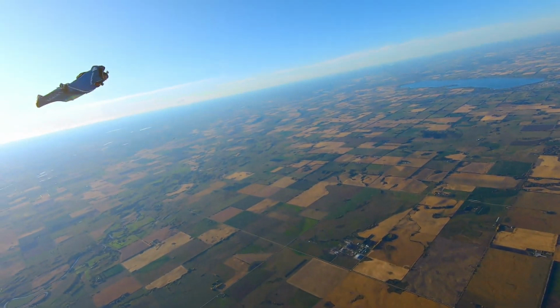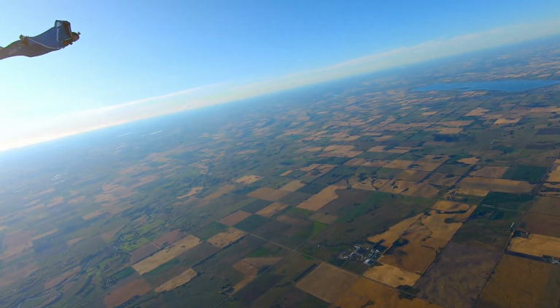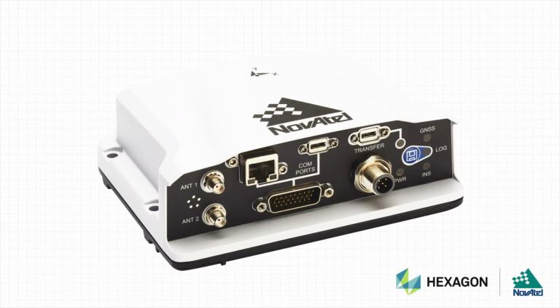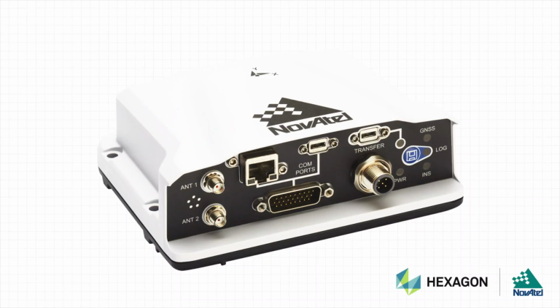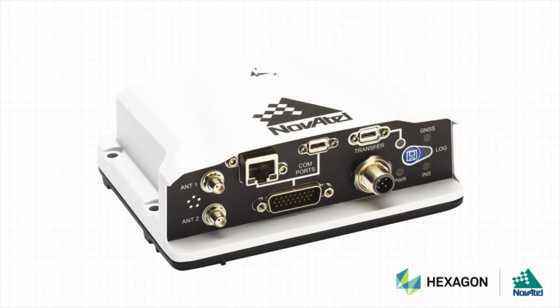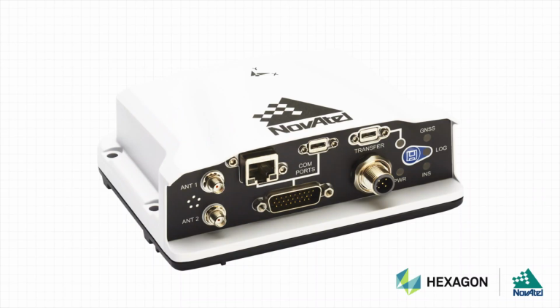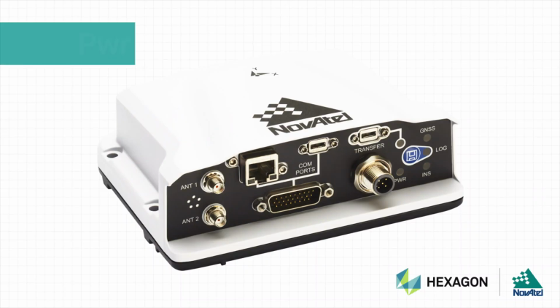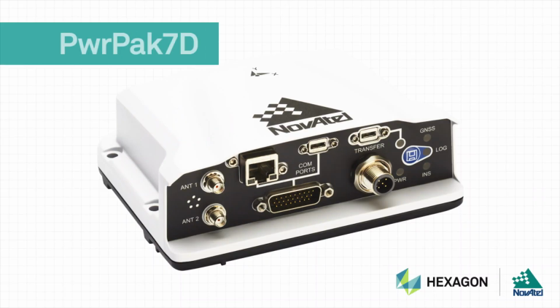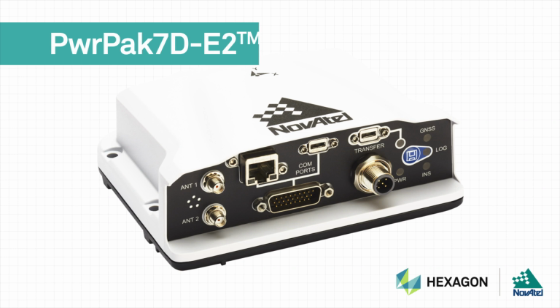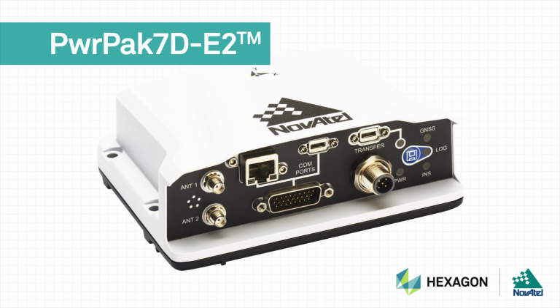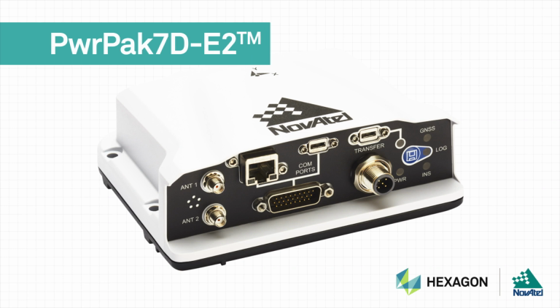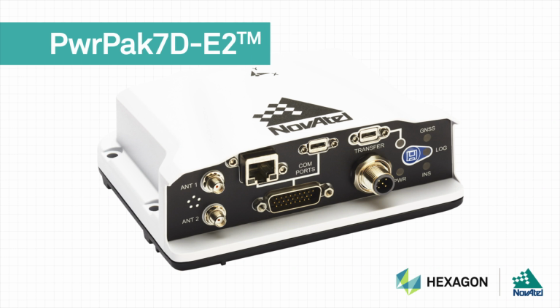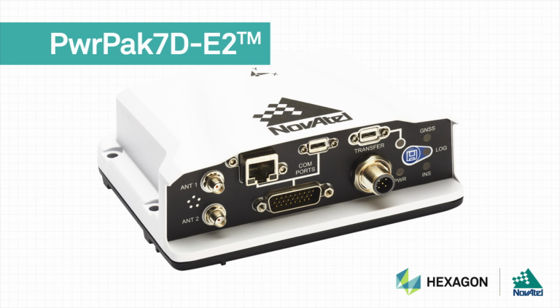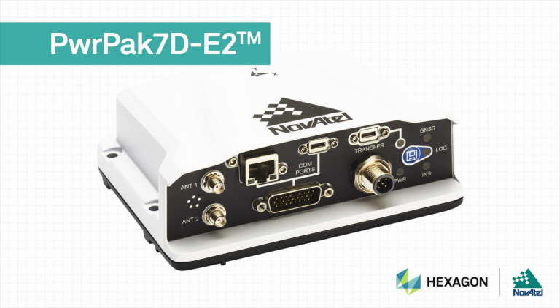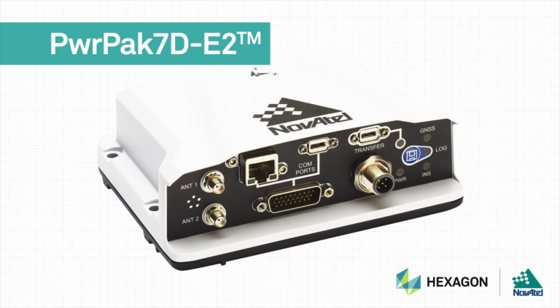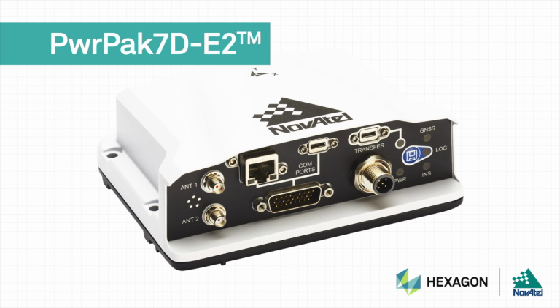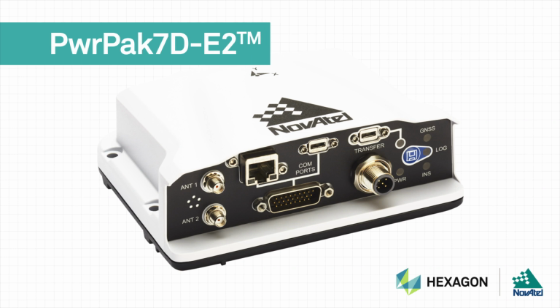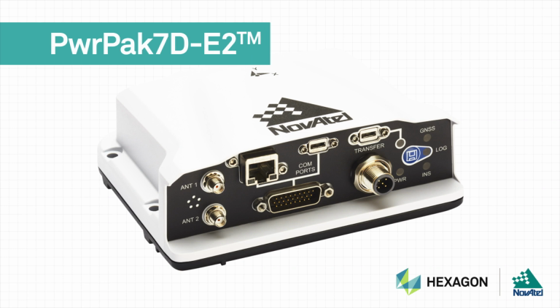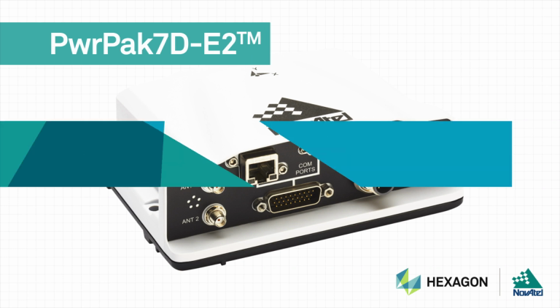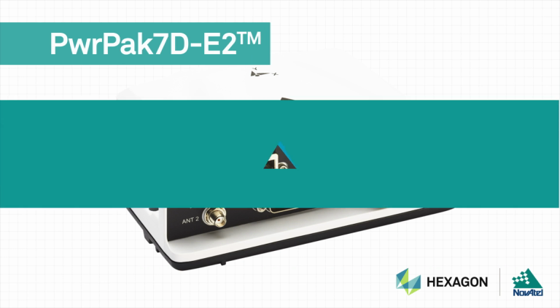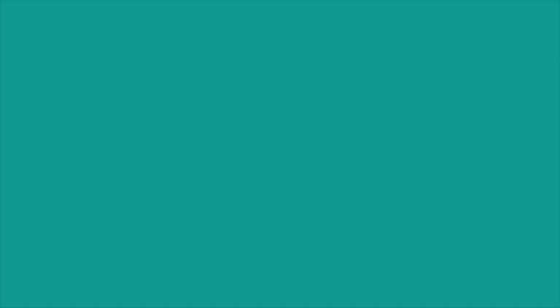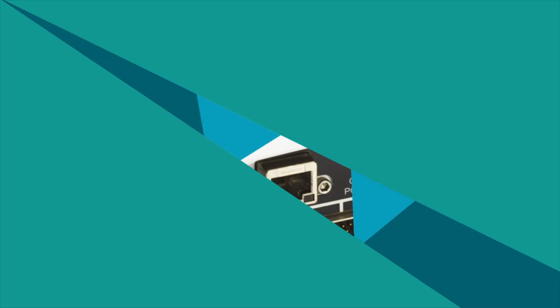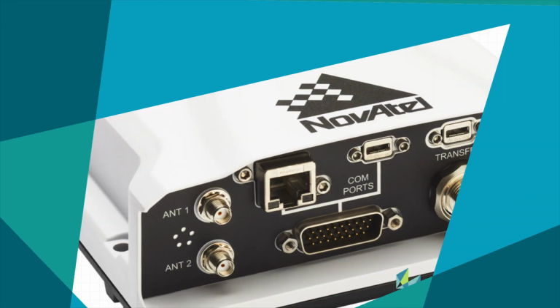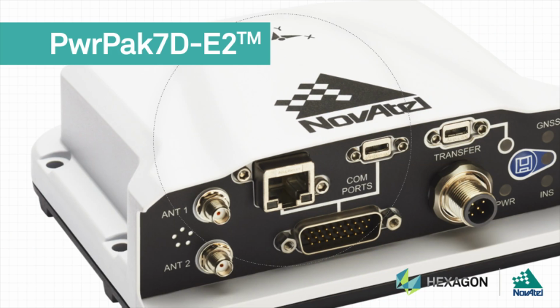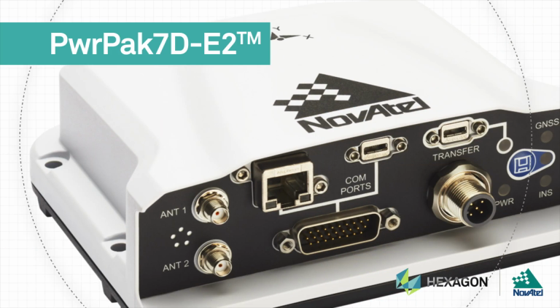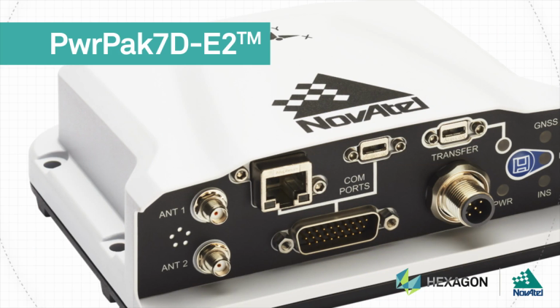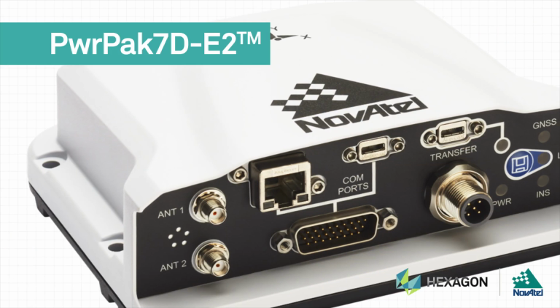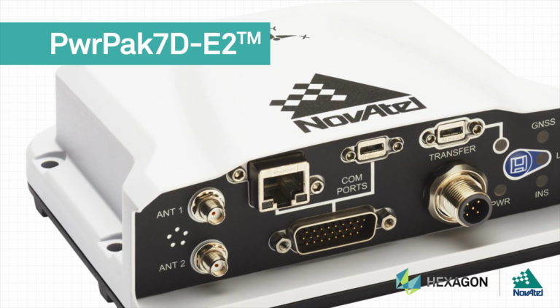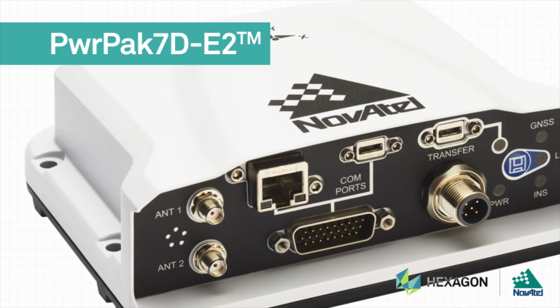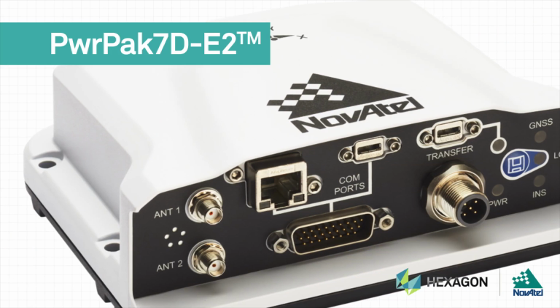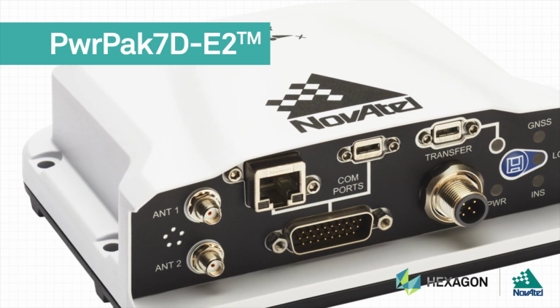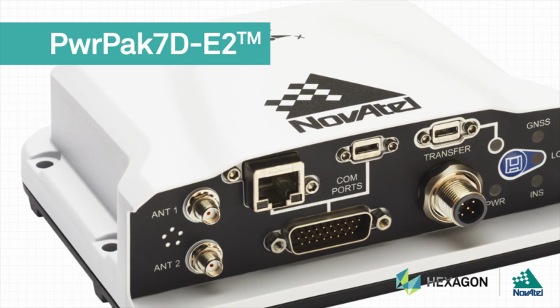Novatel SPAN technology in the PowerPak 7 series — the power of SPAN.